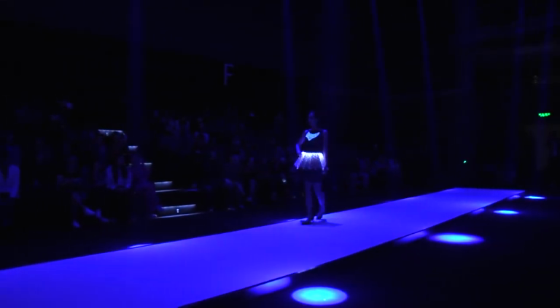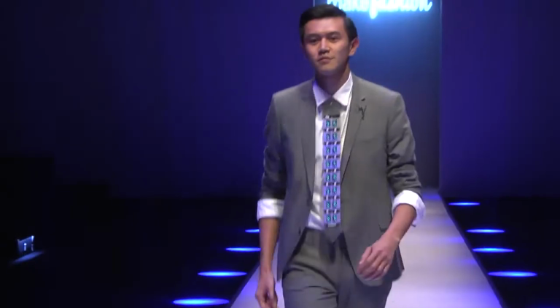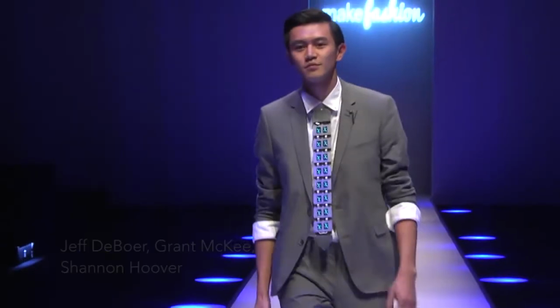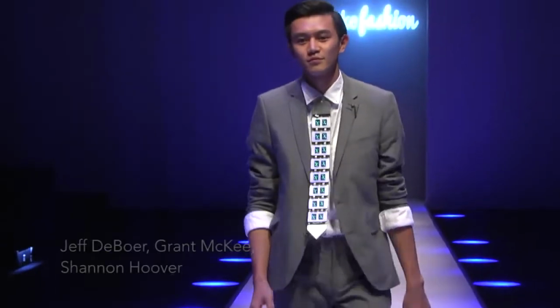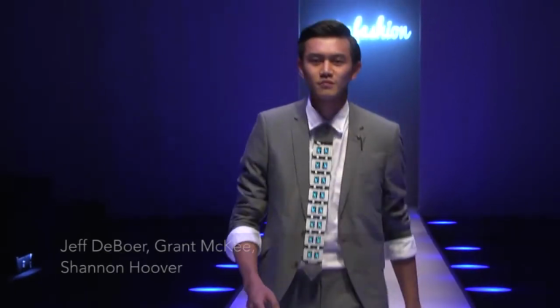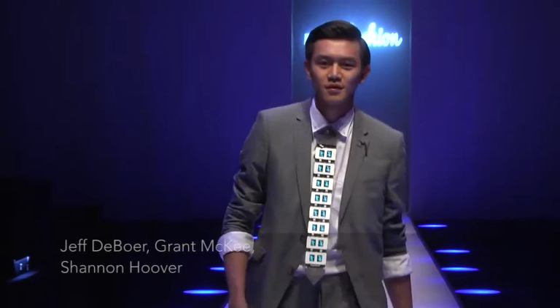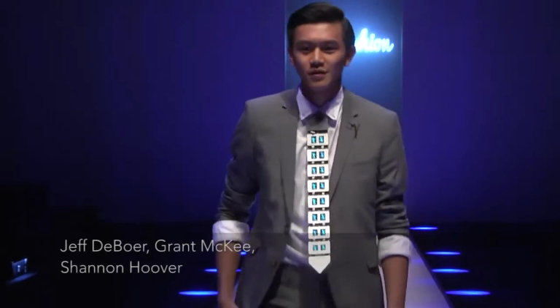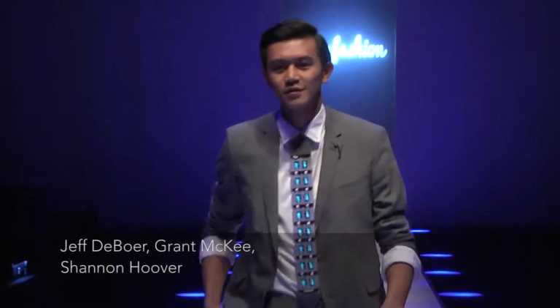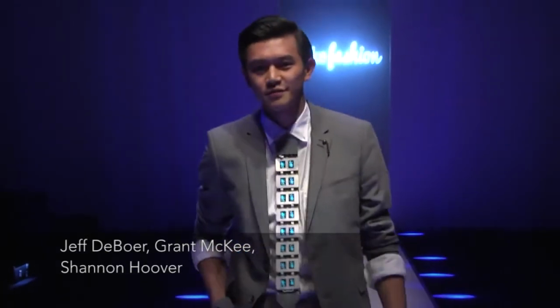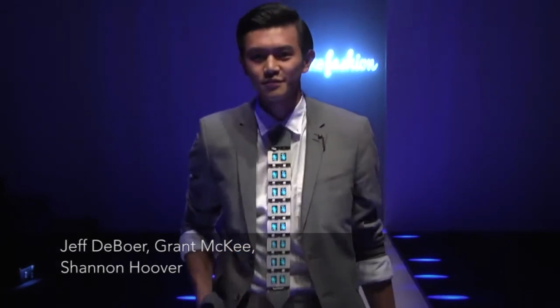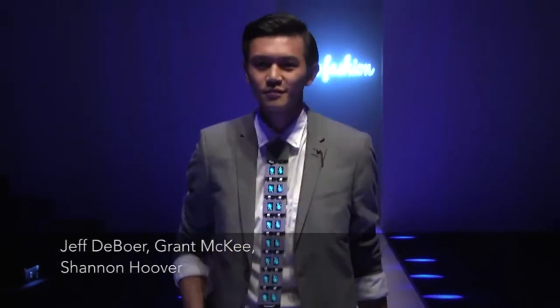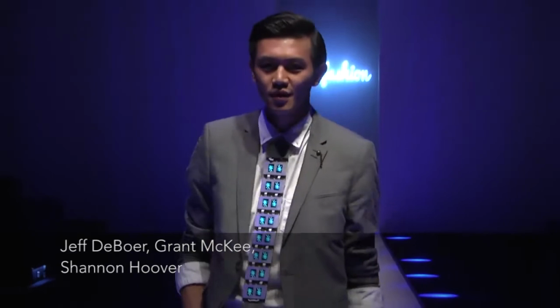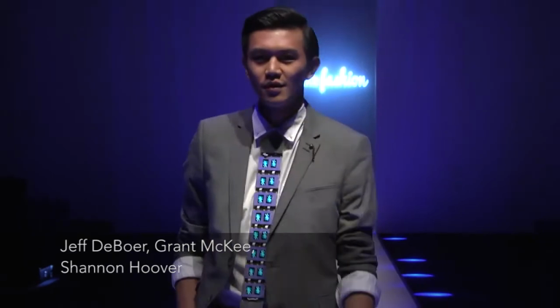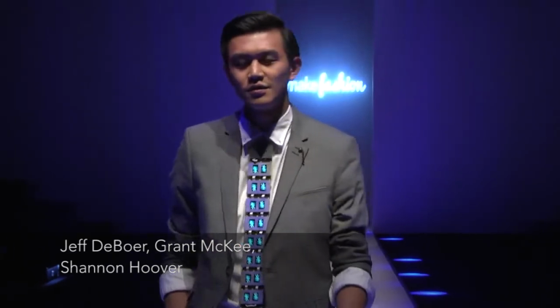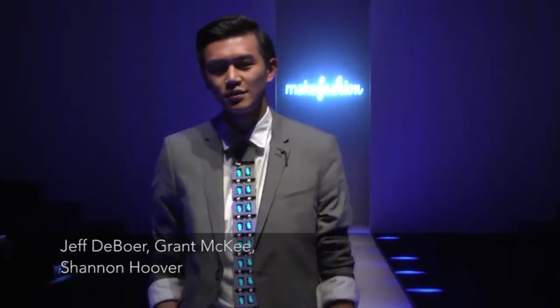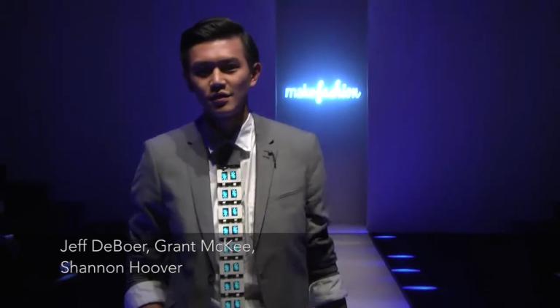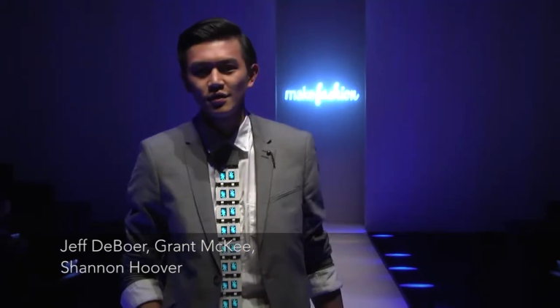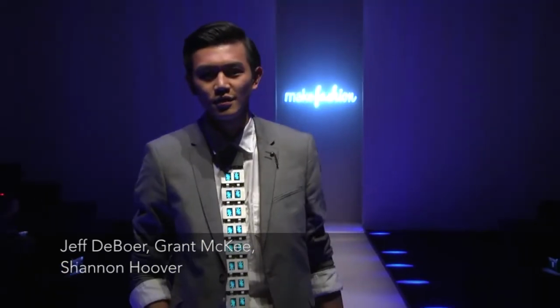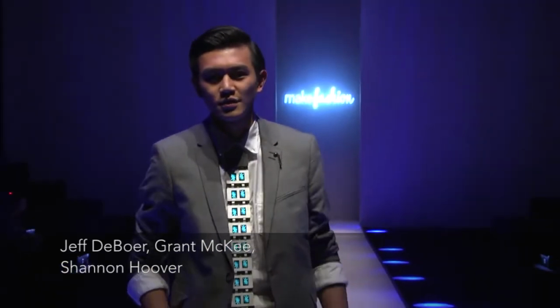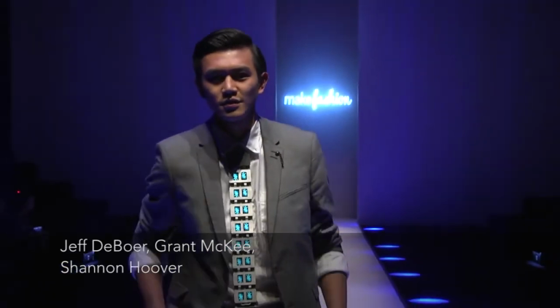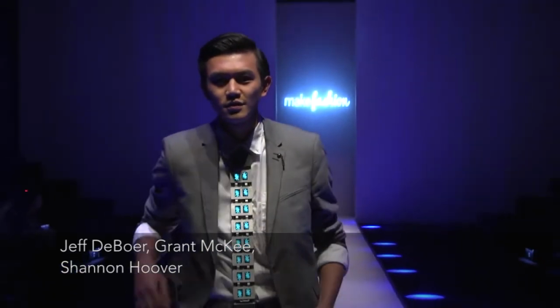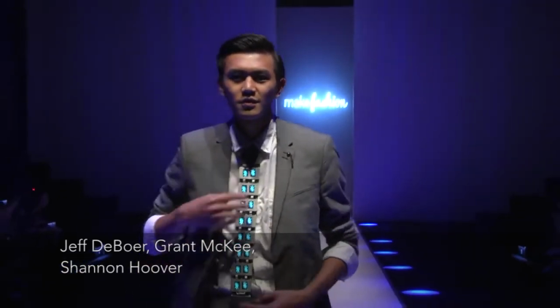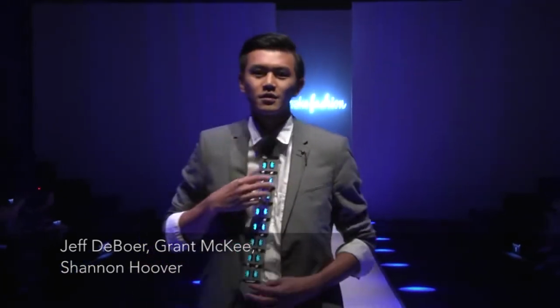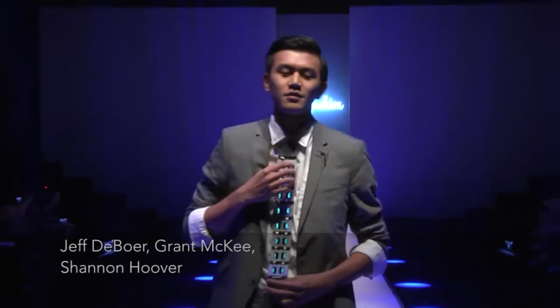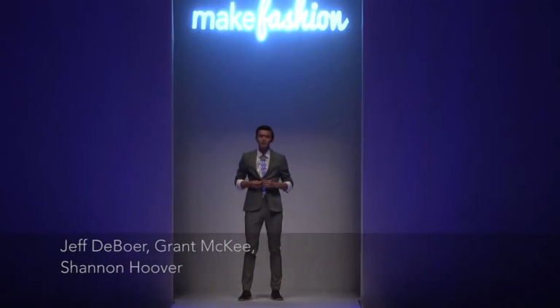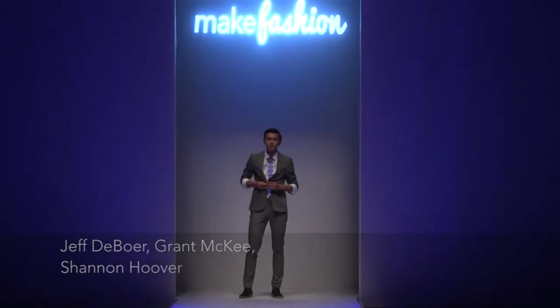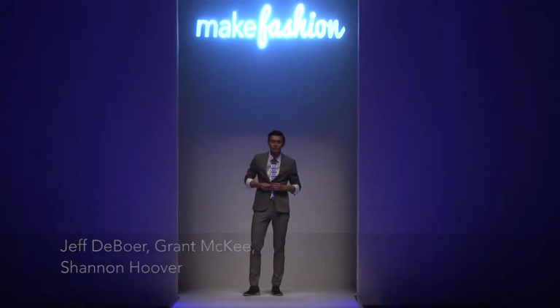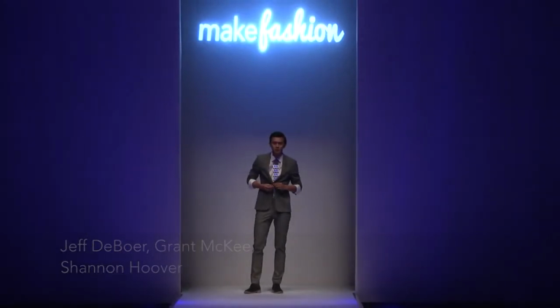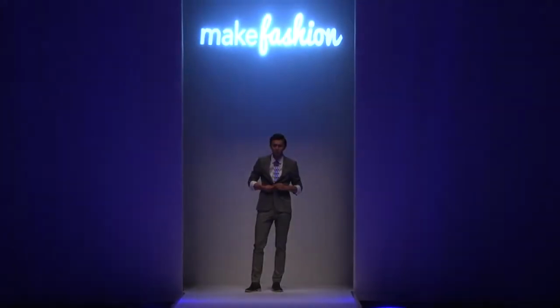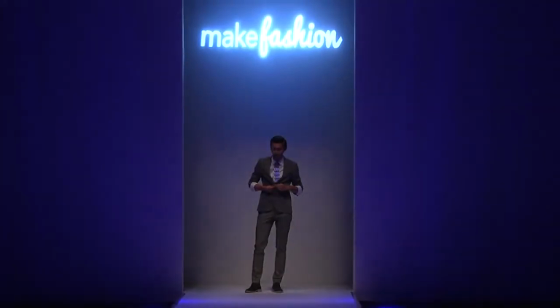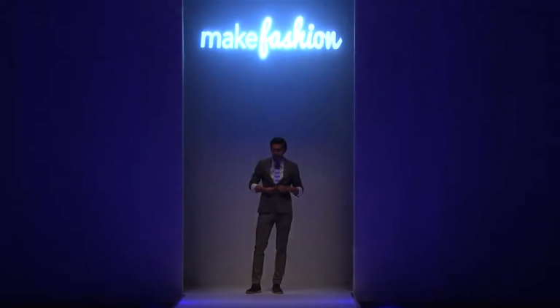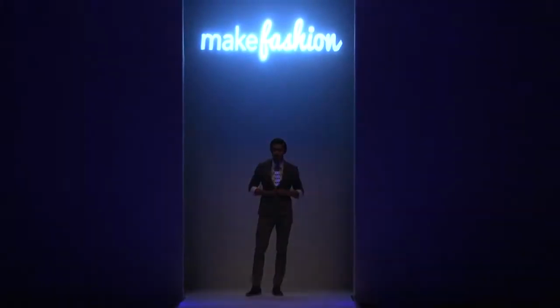Tecti includes 16 programmable OLED screens. The screens use similar technology found in cell phone displays.